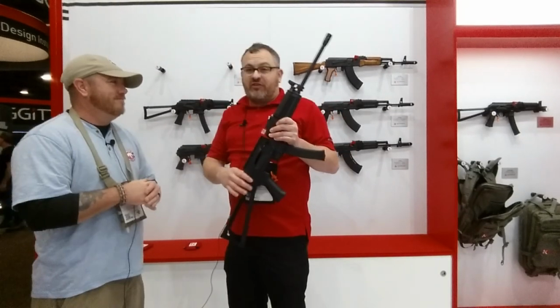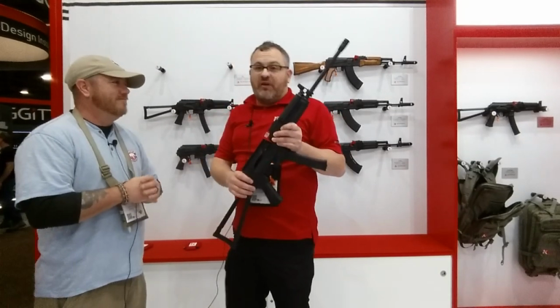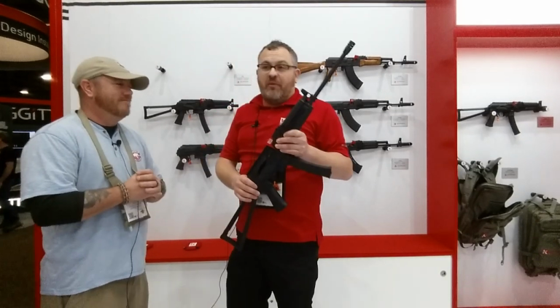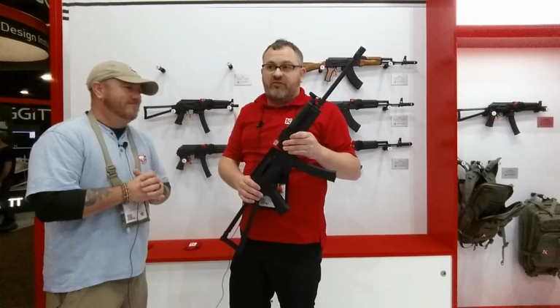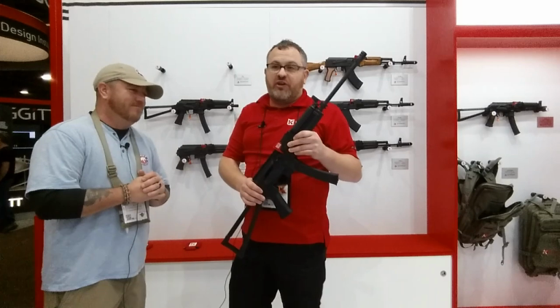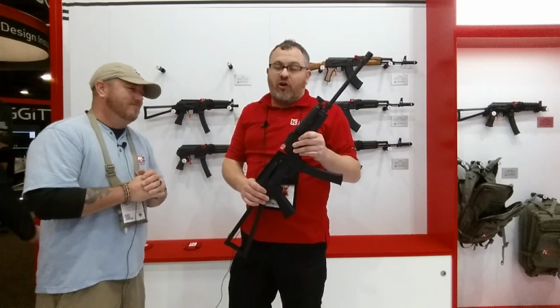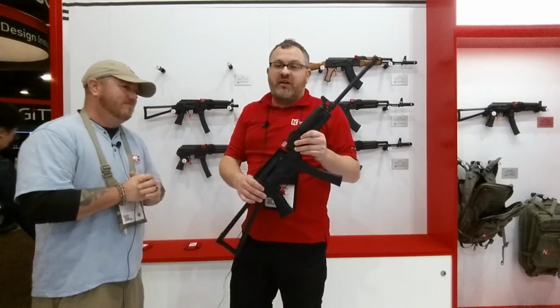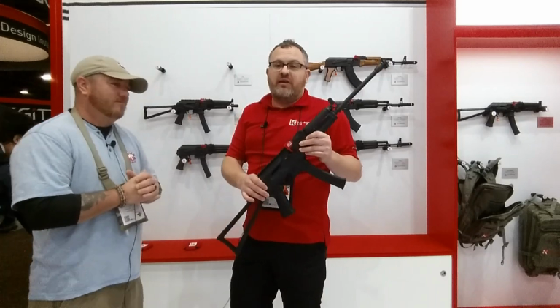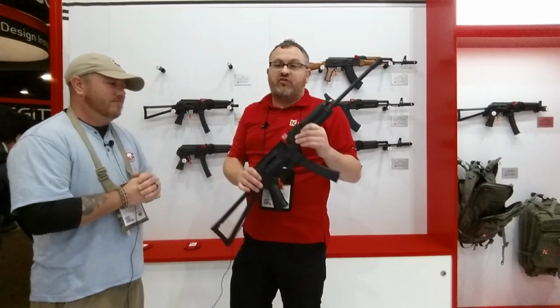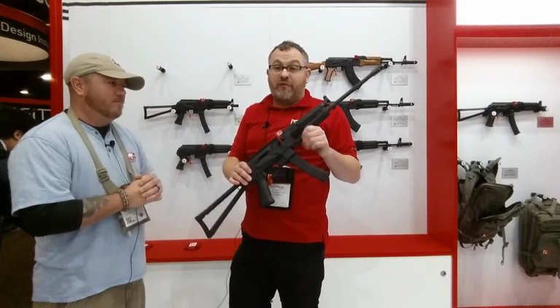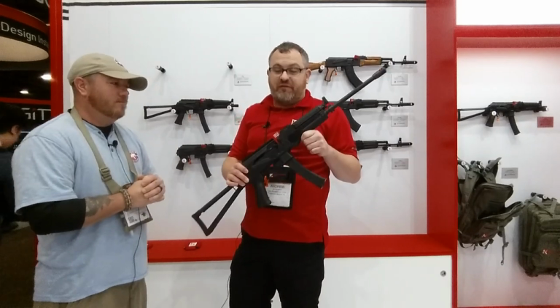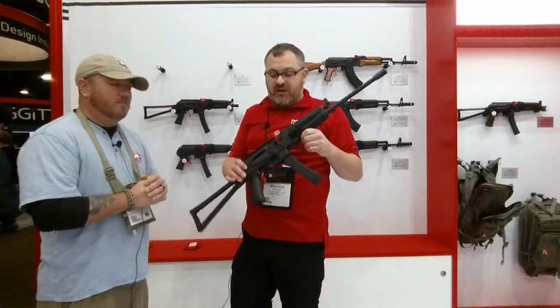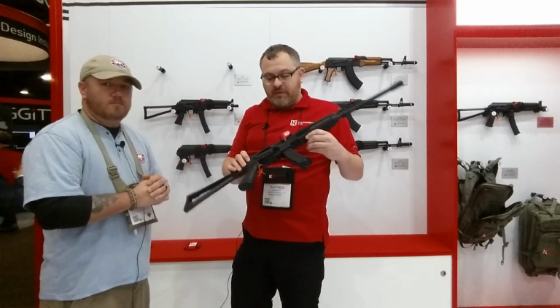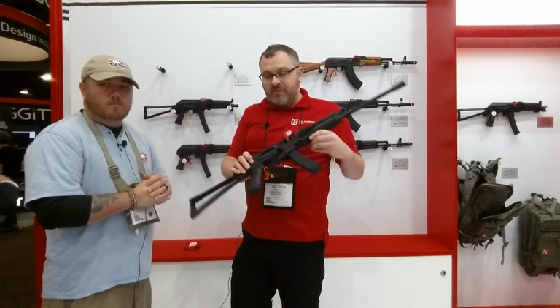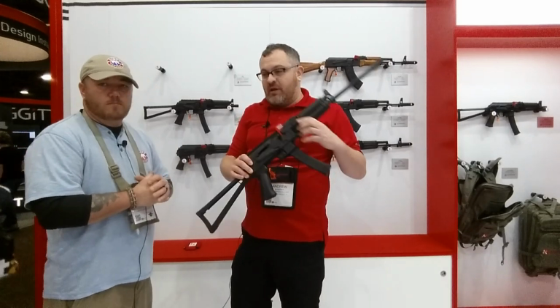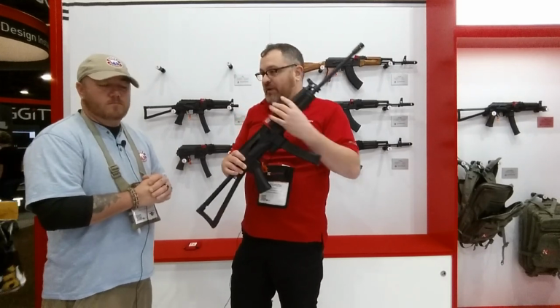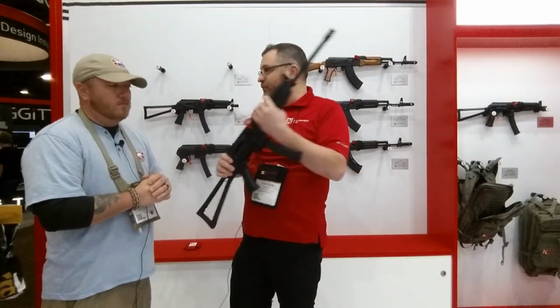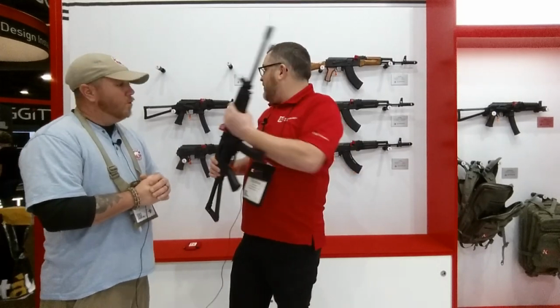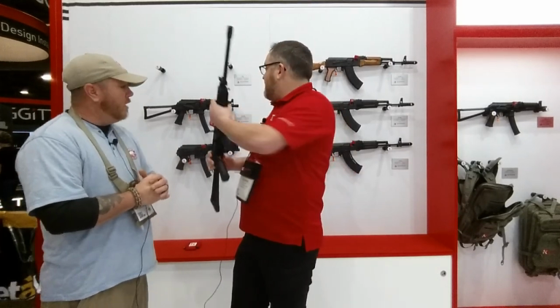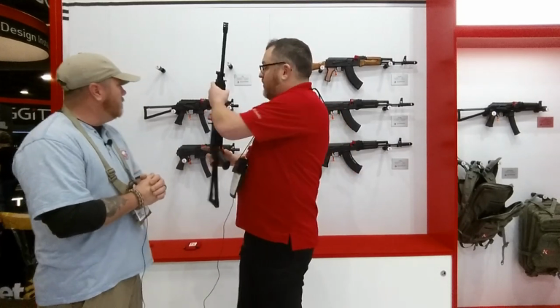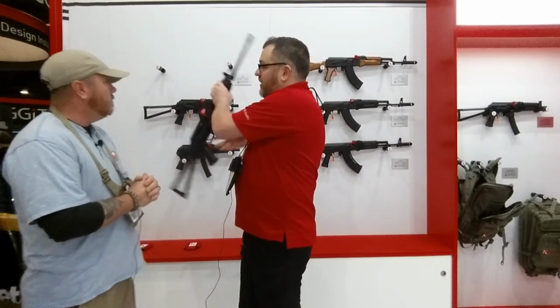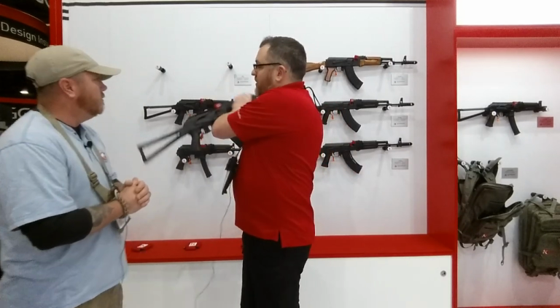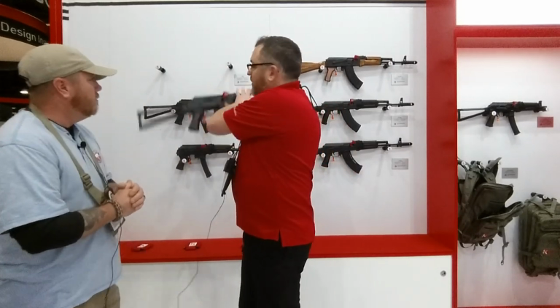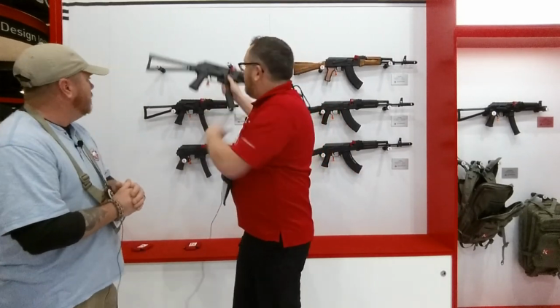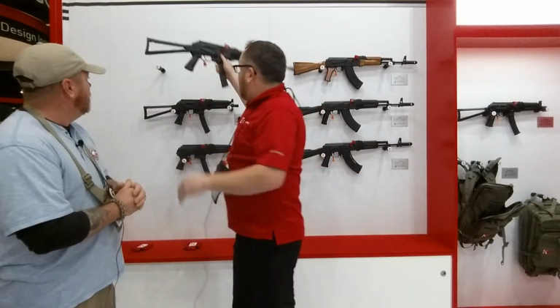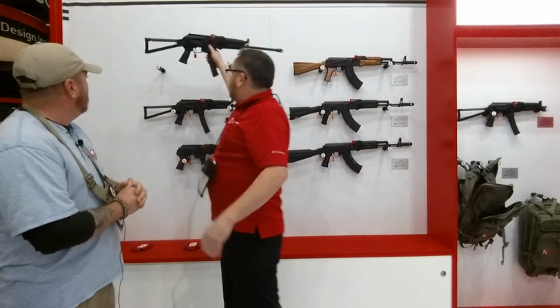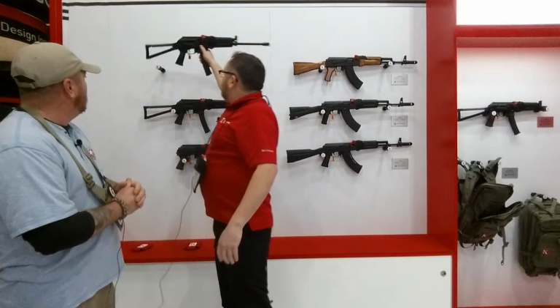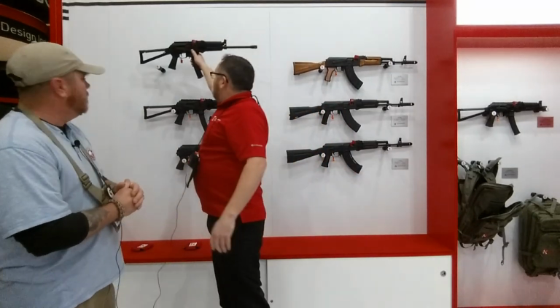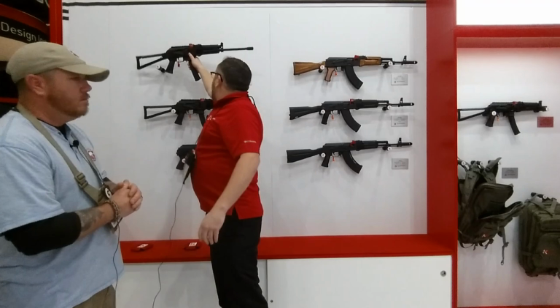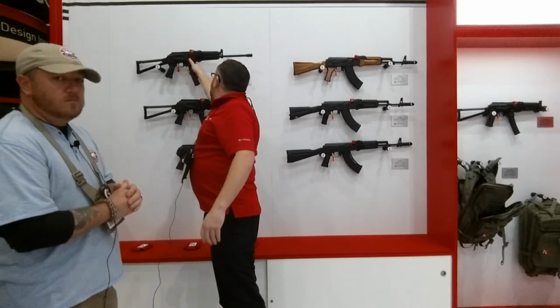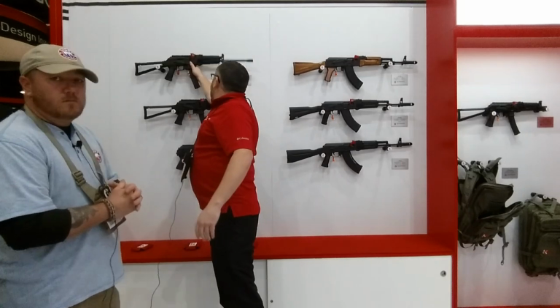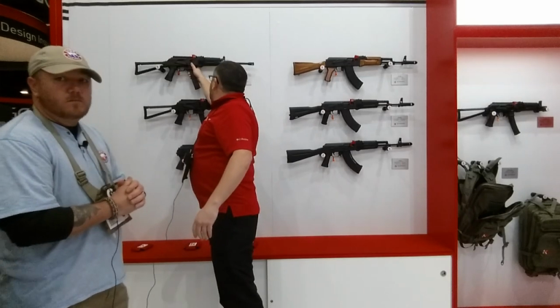MSRP on the pistol and the carbine is $1,250. That's full boat MSRP. And now one more cool thing.